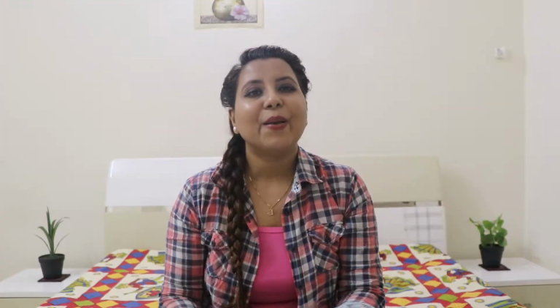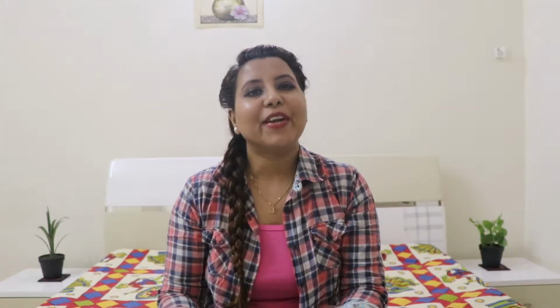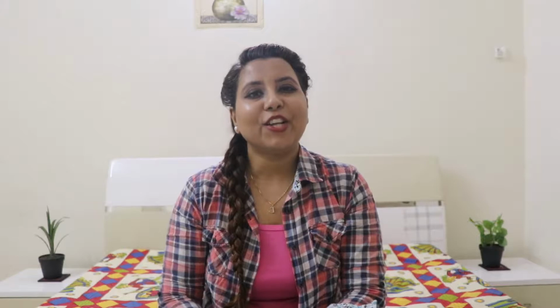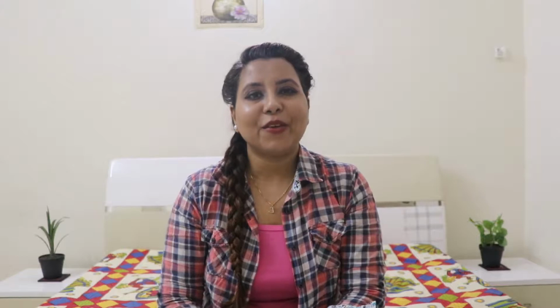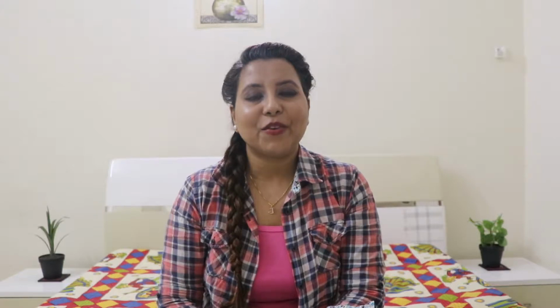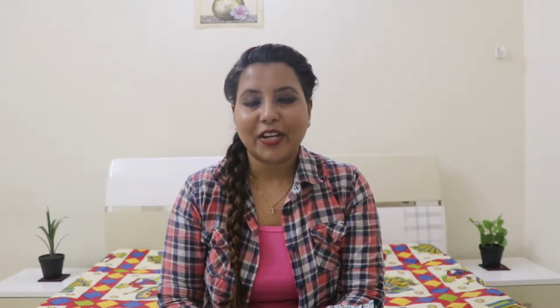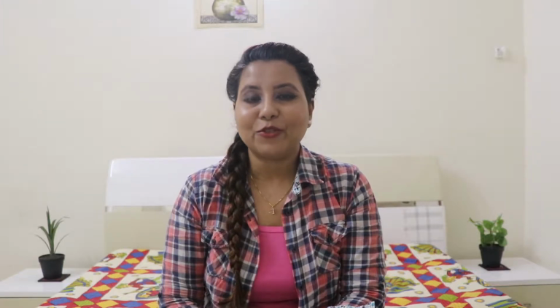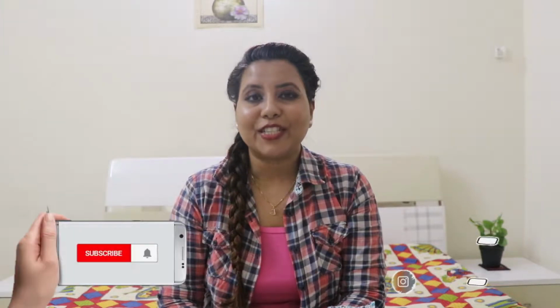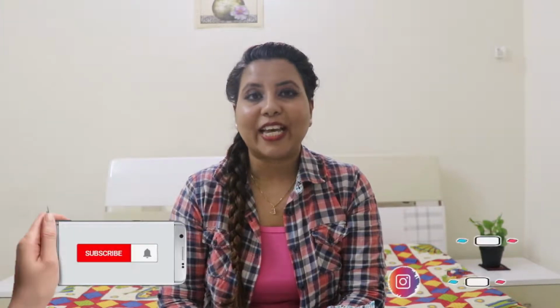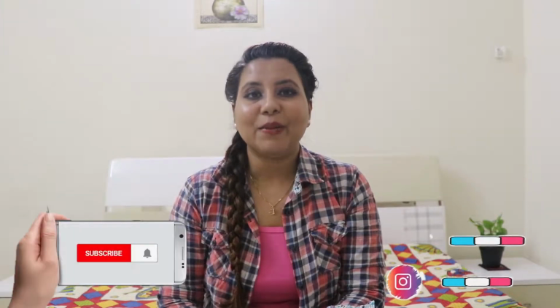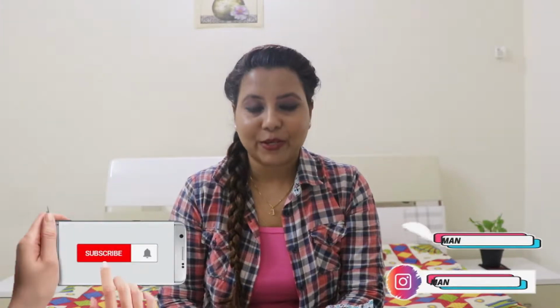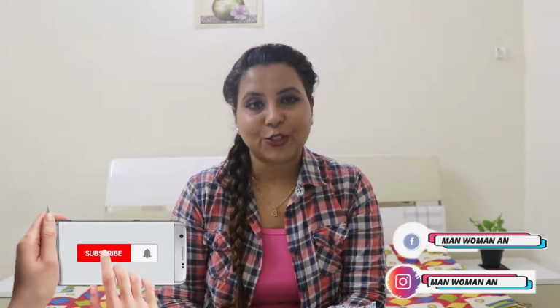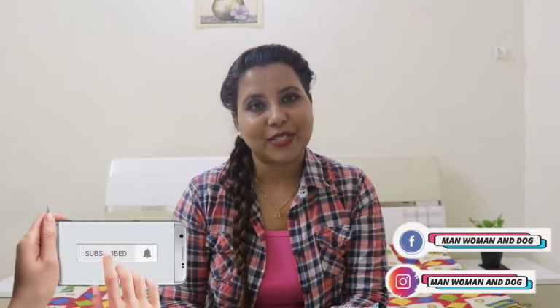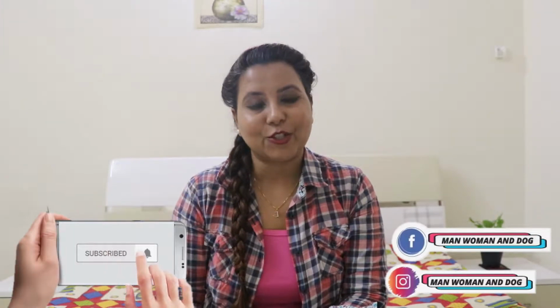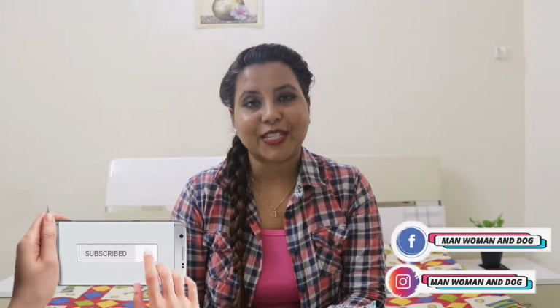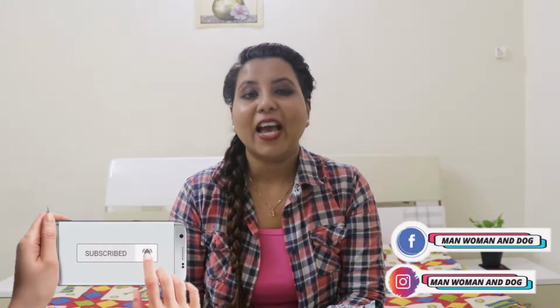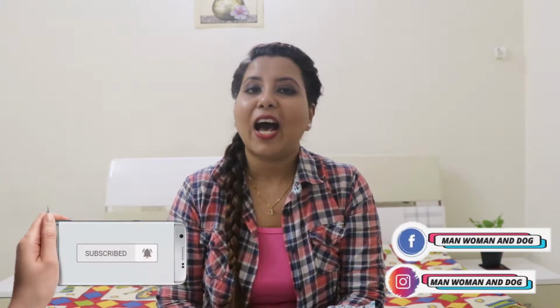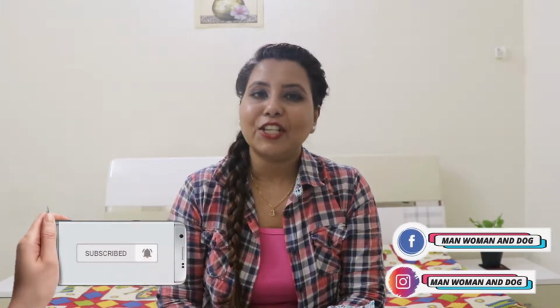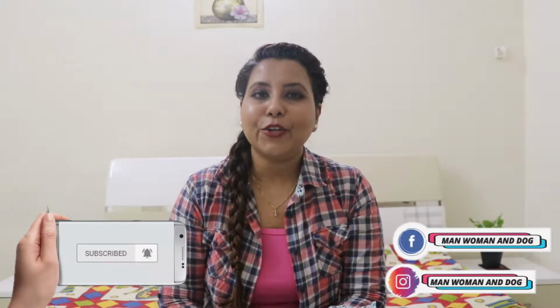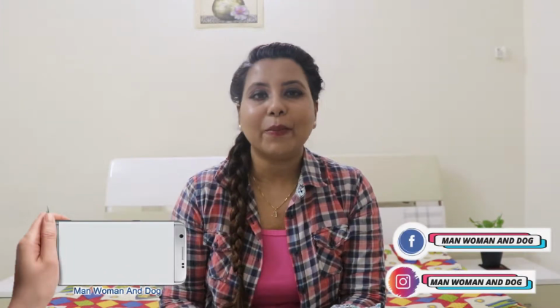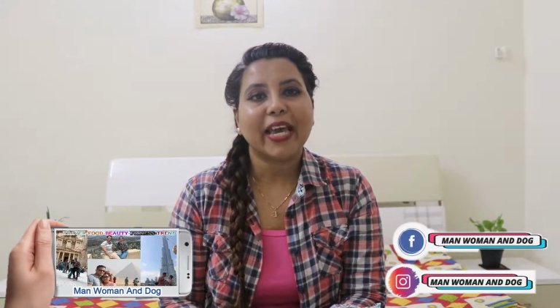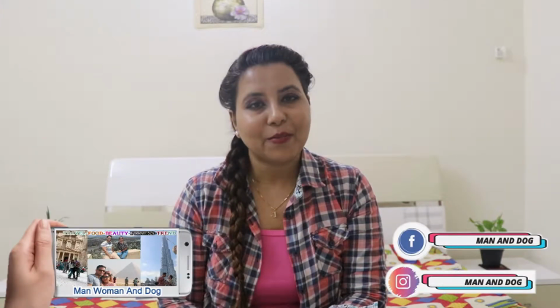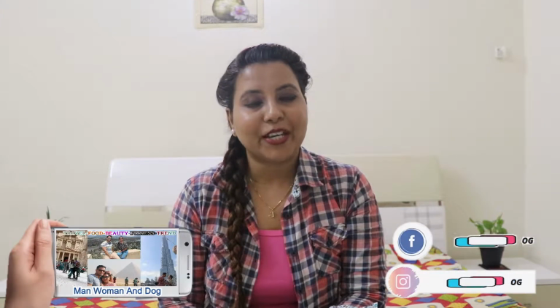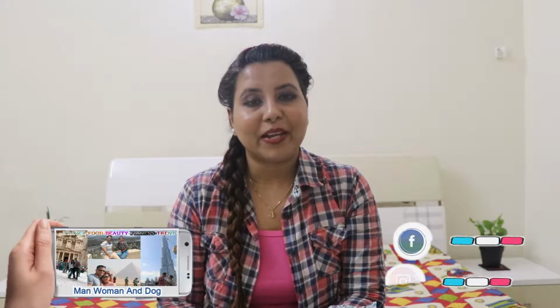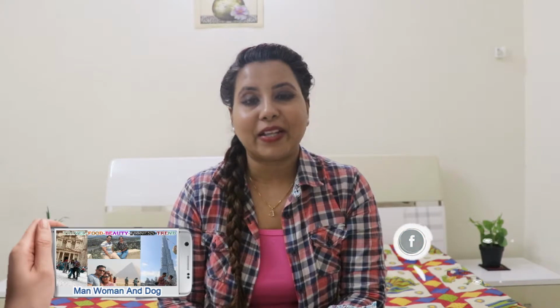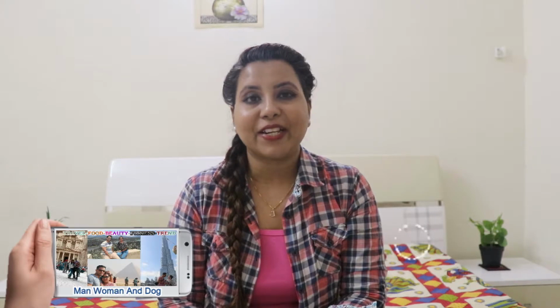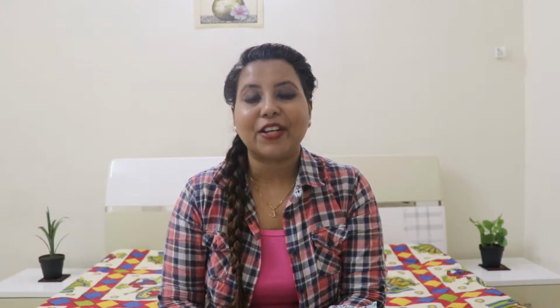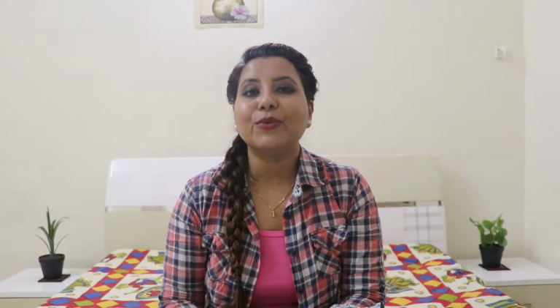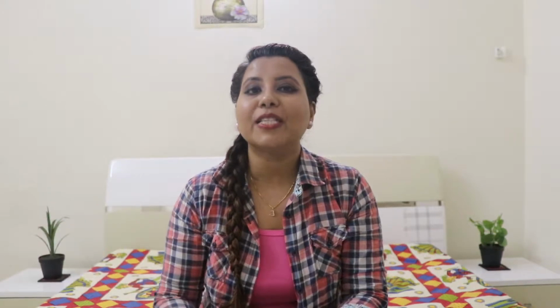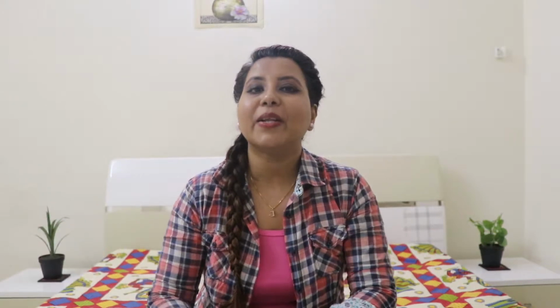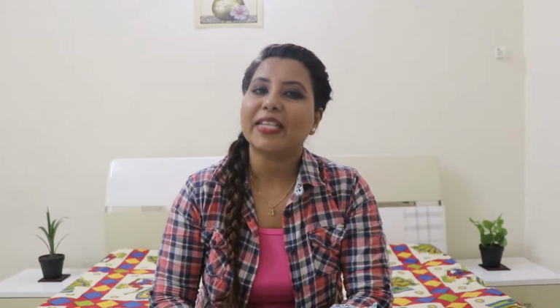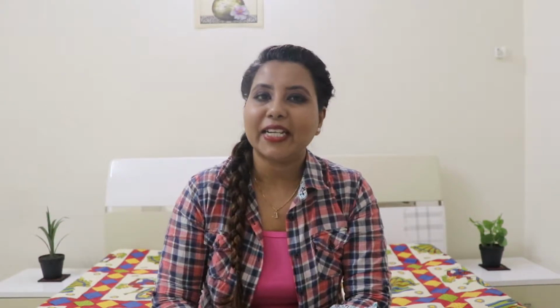Hello everyone! Welcome to our channel. I am Jyoti Masi Chokse. In today's video, I am going to talk about a product that I have started using recently.